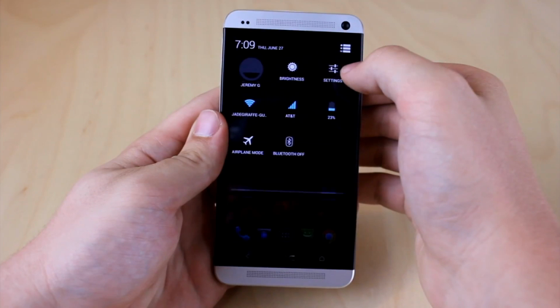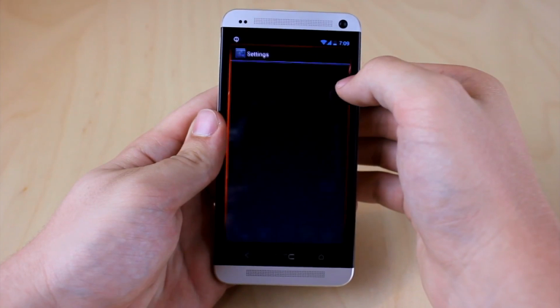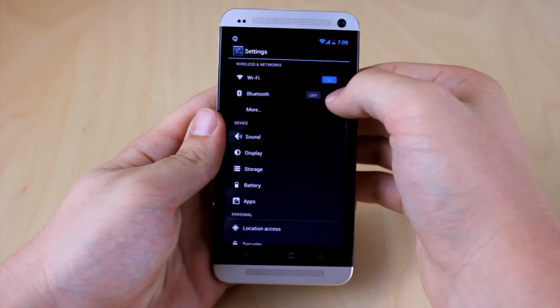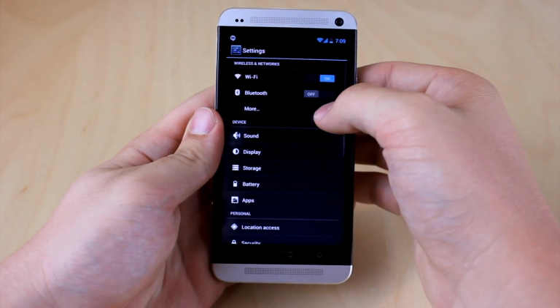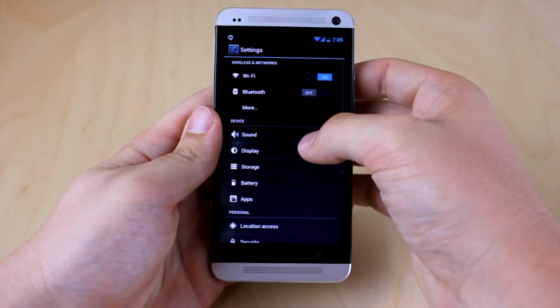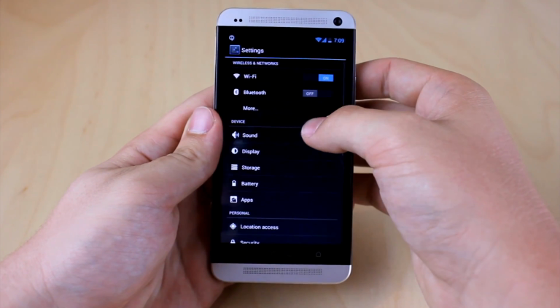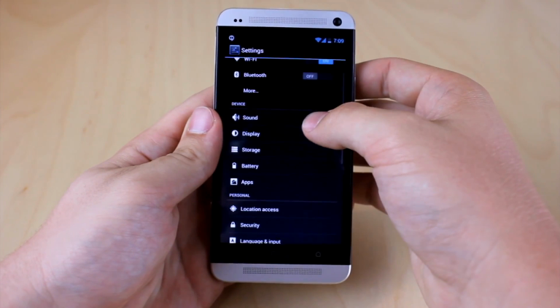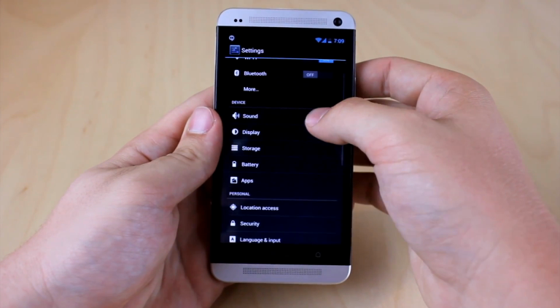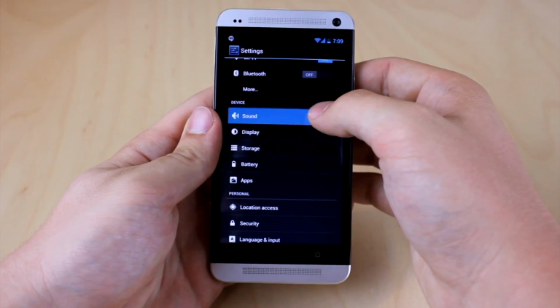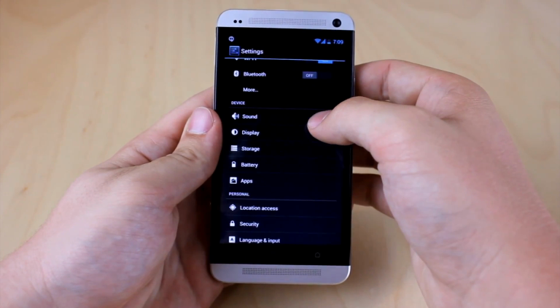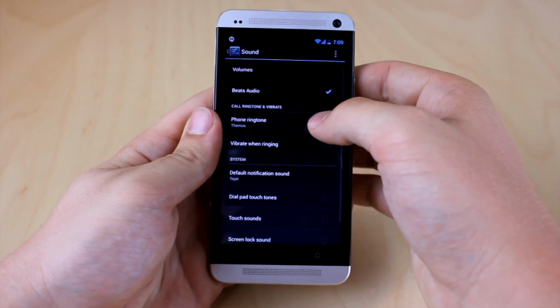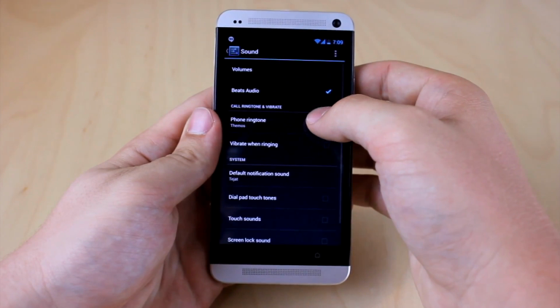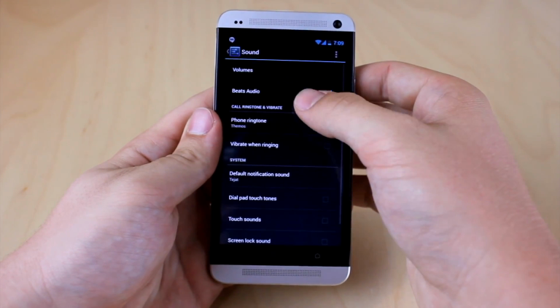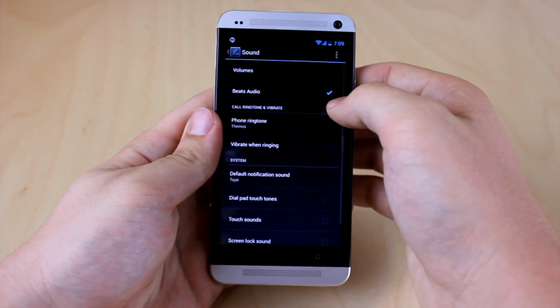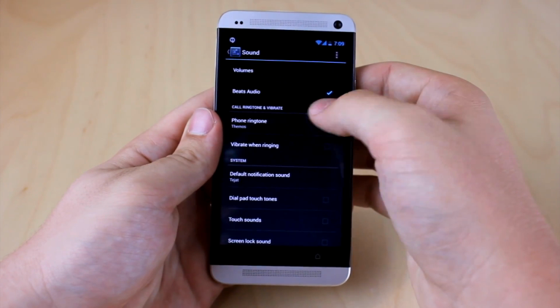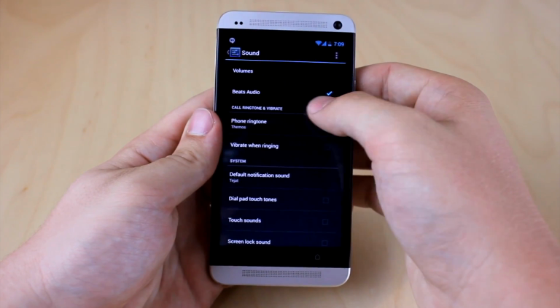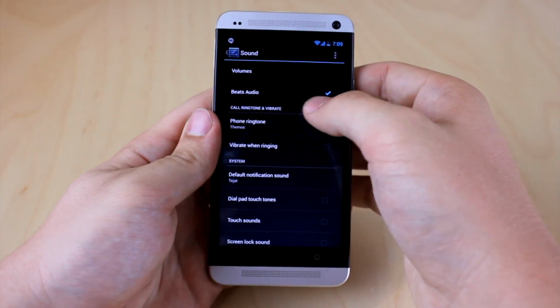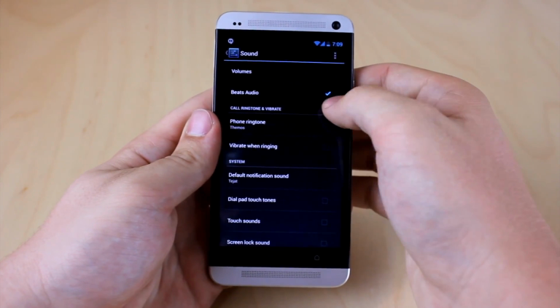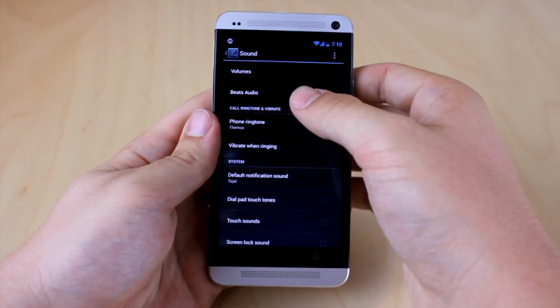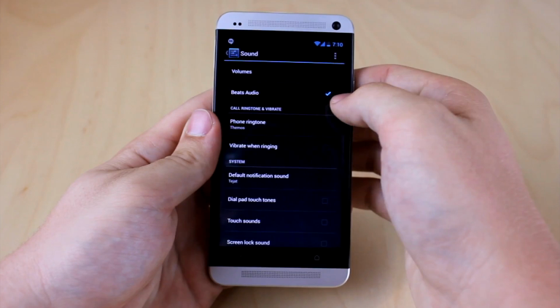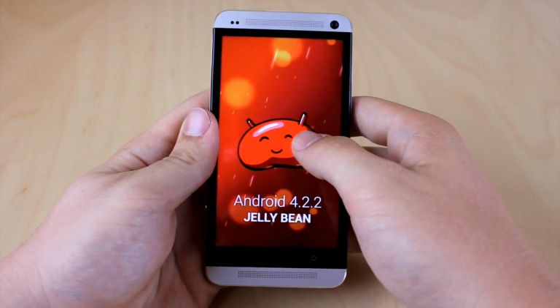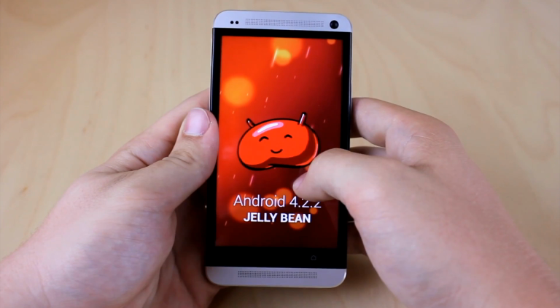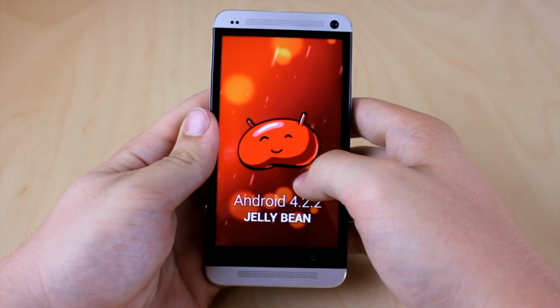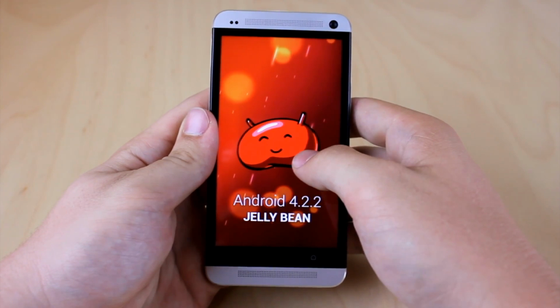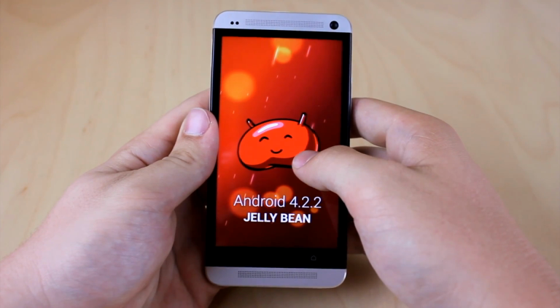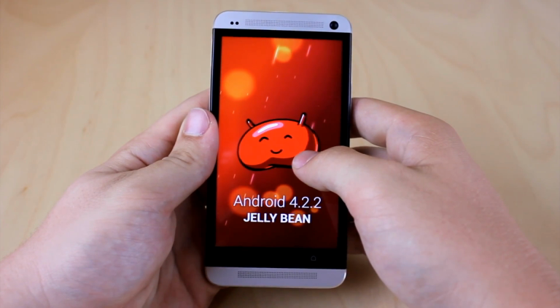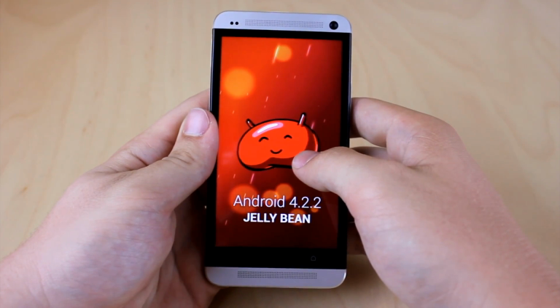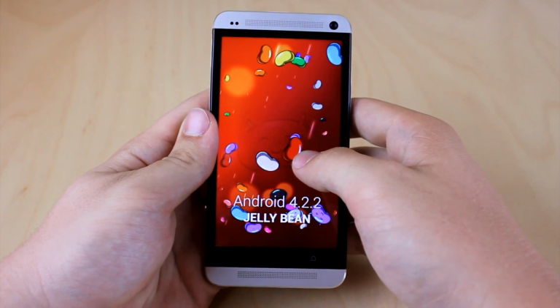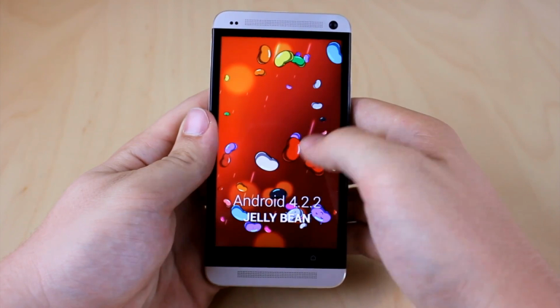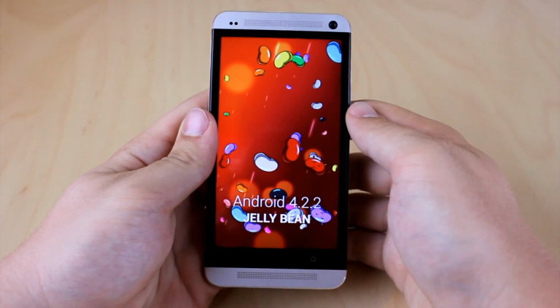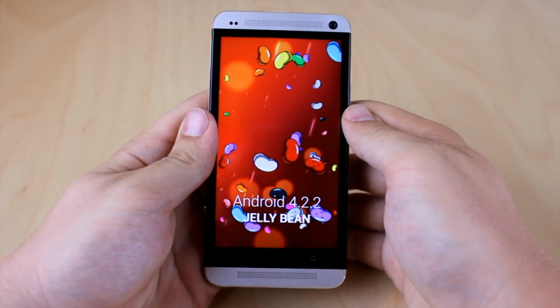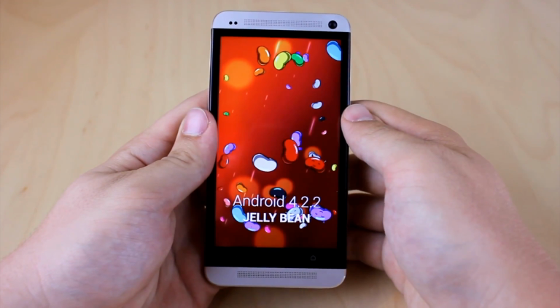Last but not least, down in Settings under the Sound option, we do have the Beats Audio feature, as well as Android 4.2.2 for further clarification.